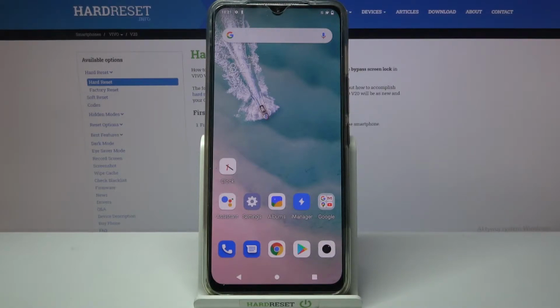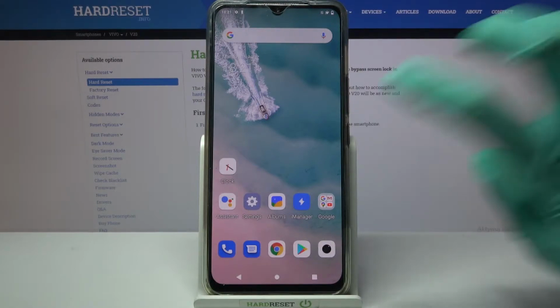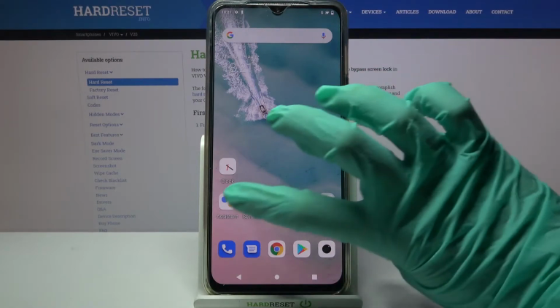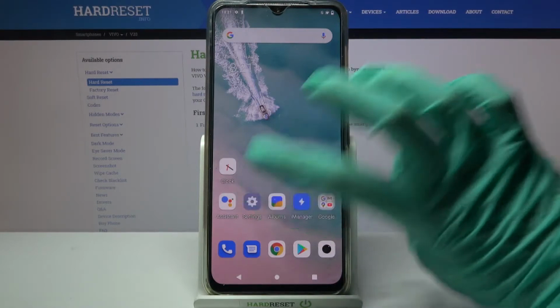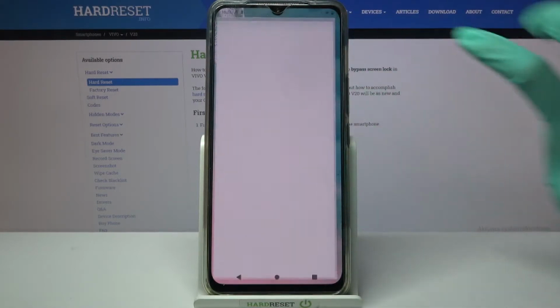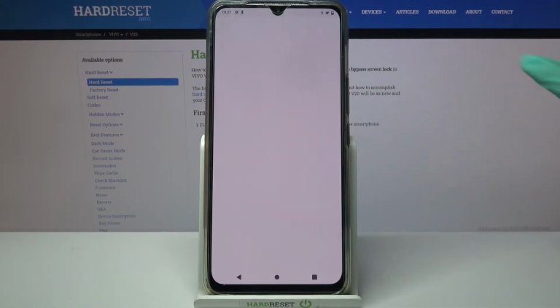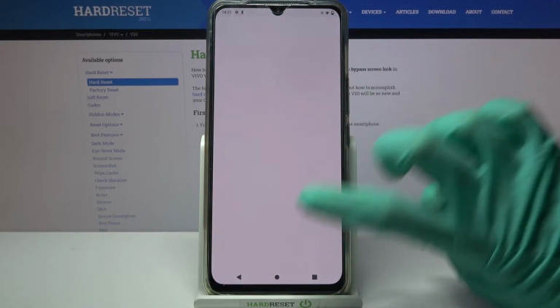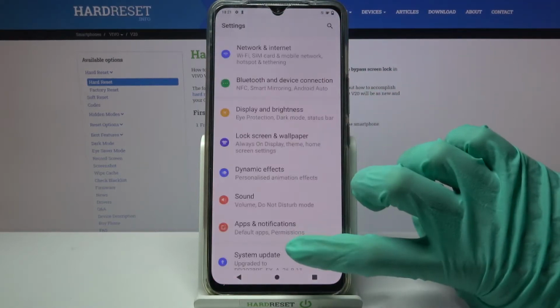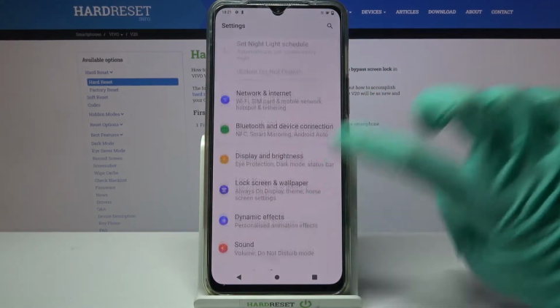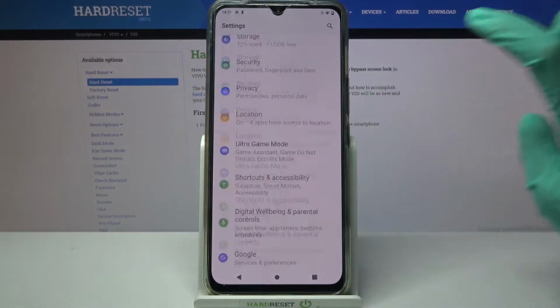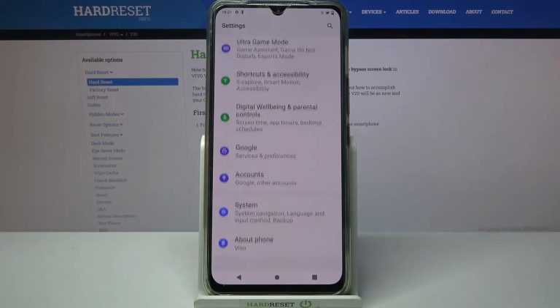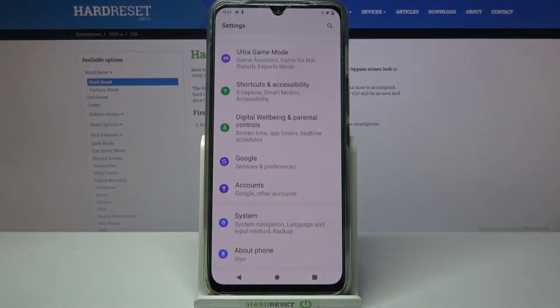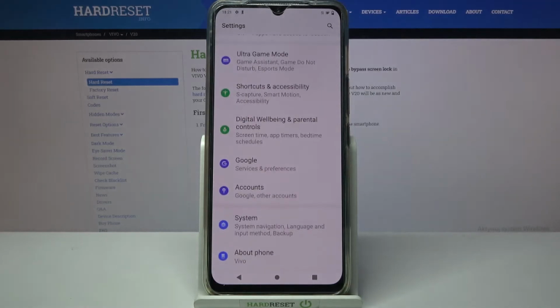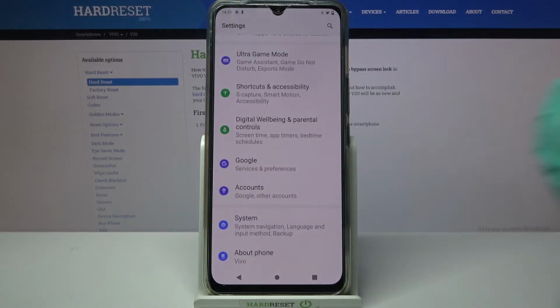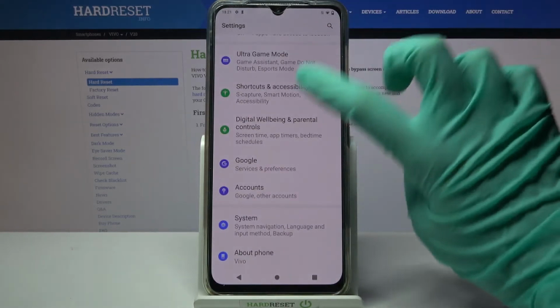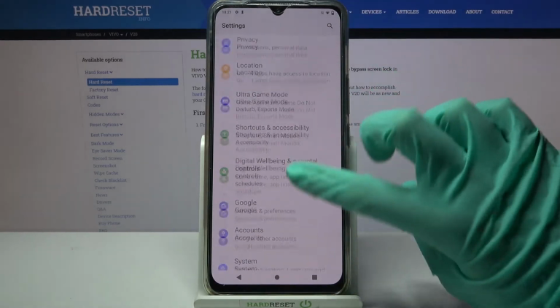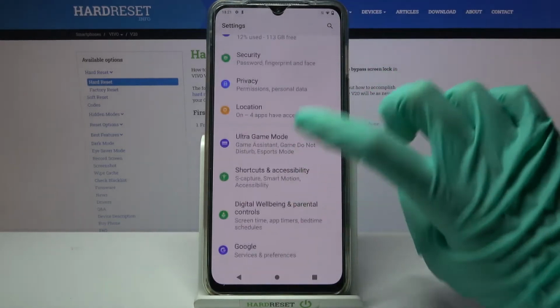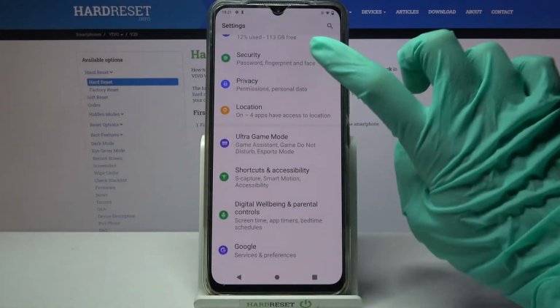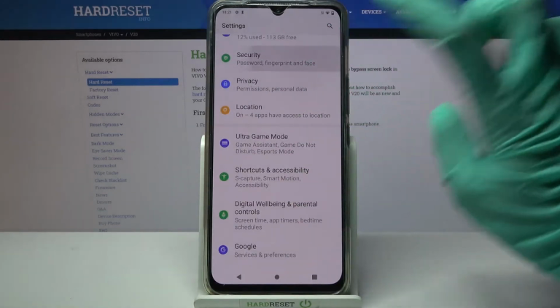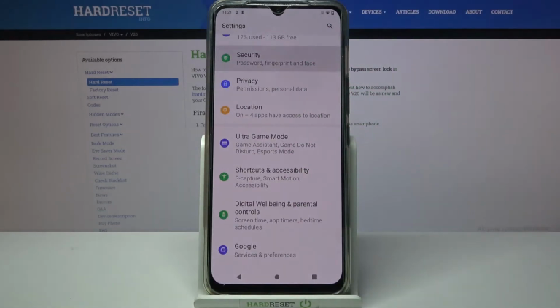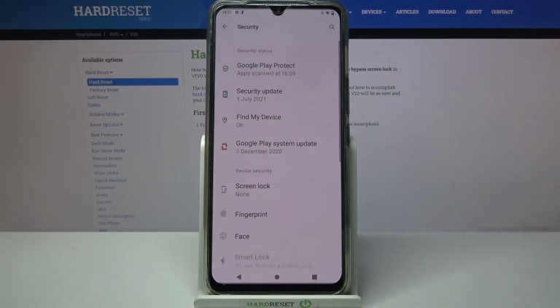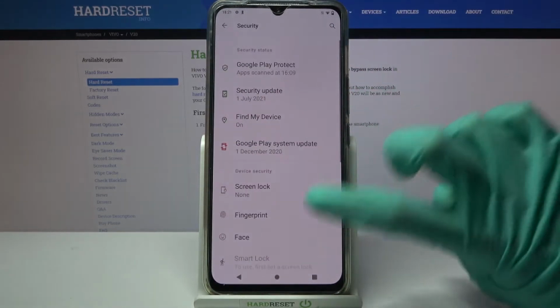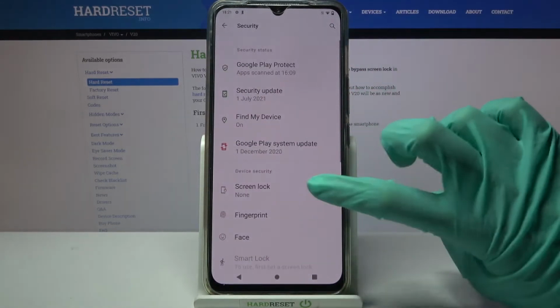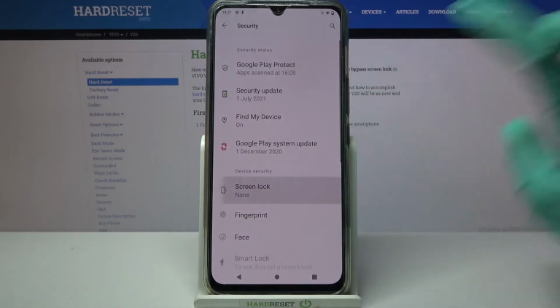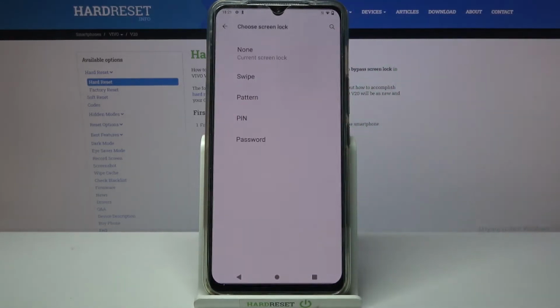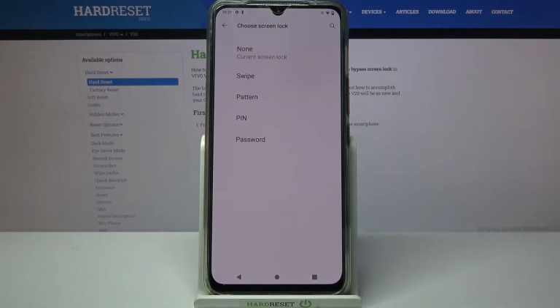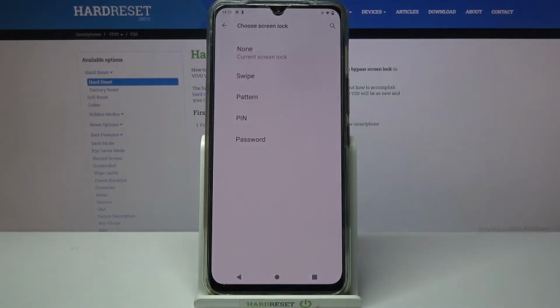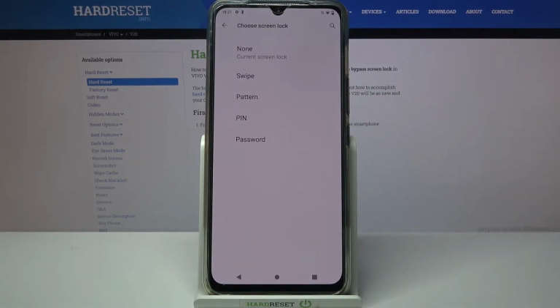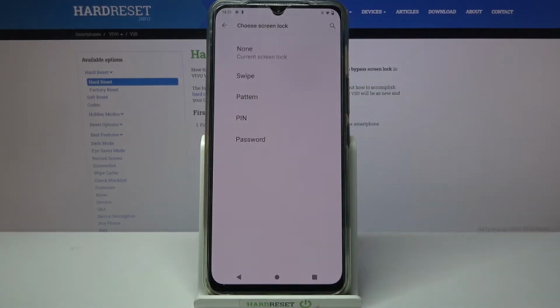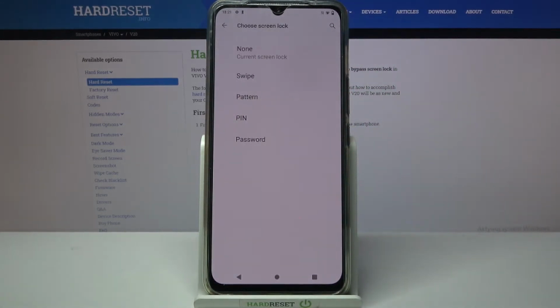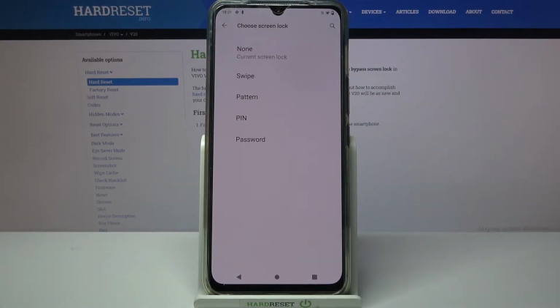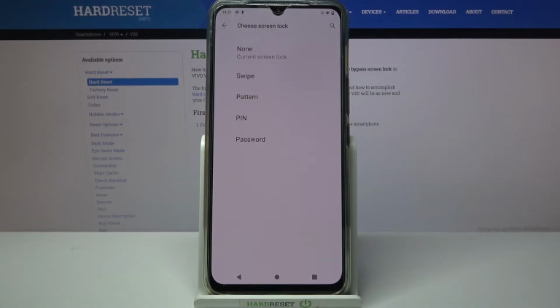Start by accessing Settings and scrolling down. Now tap on Security, choose Screen Lock, and pick one of the lock methods.